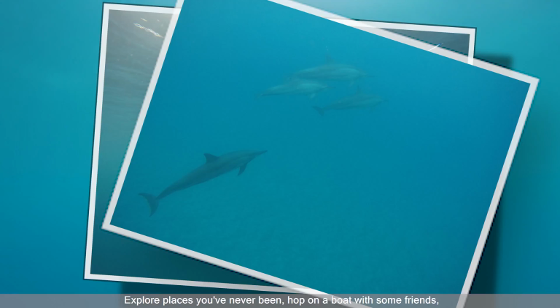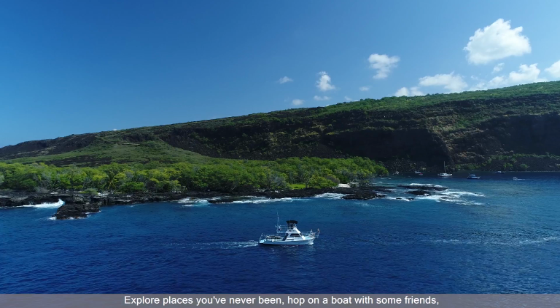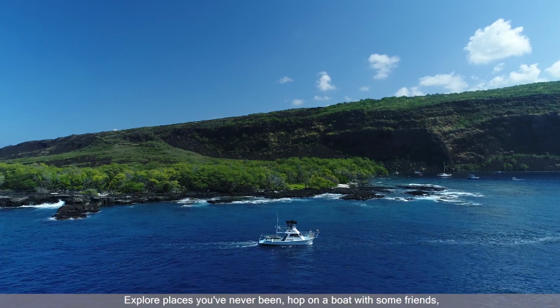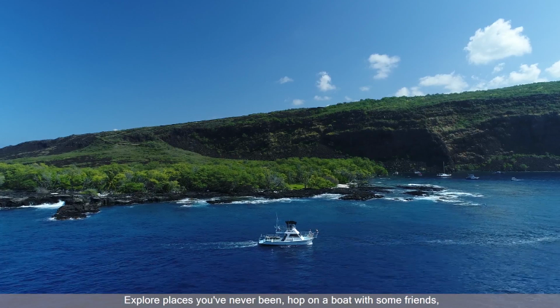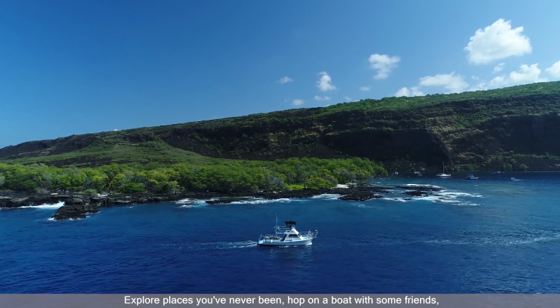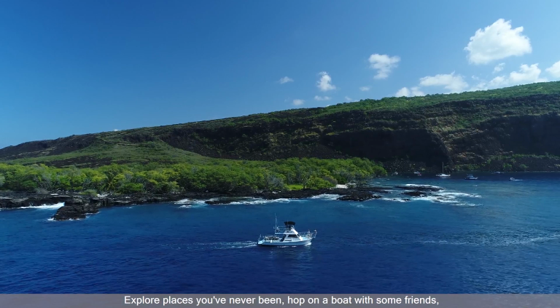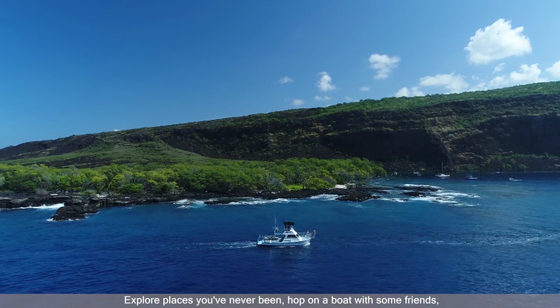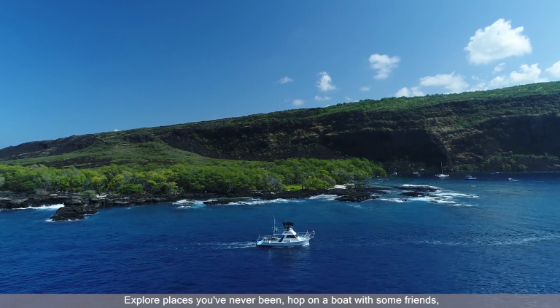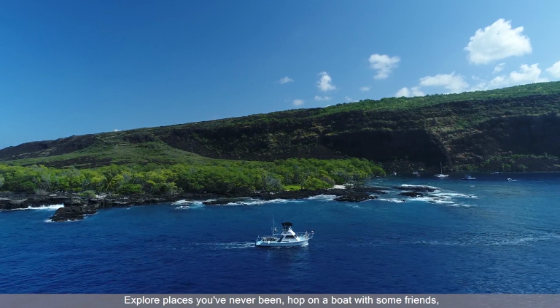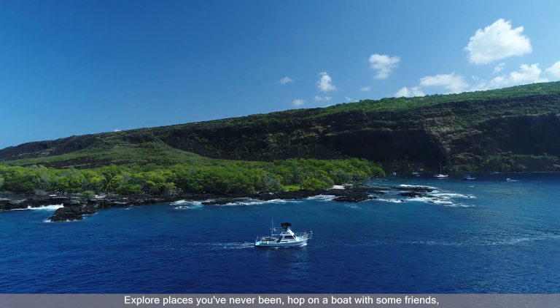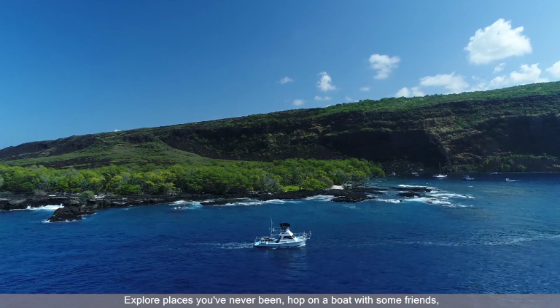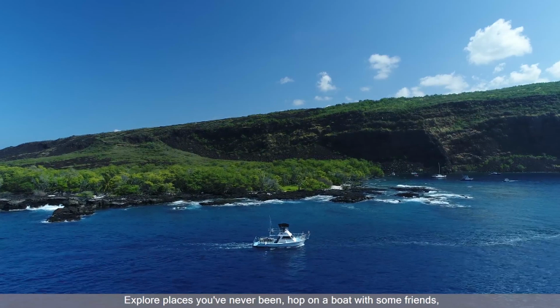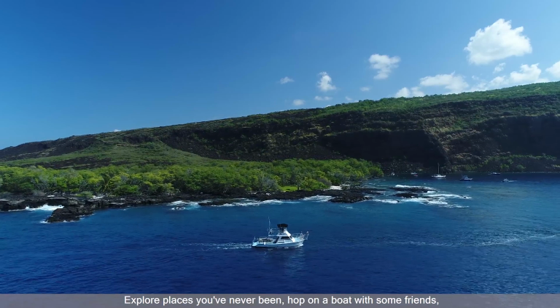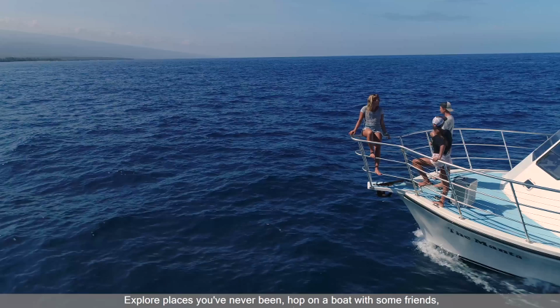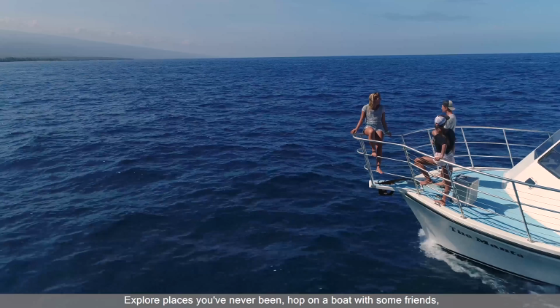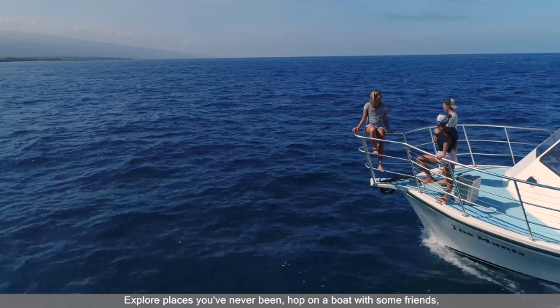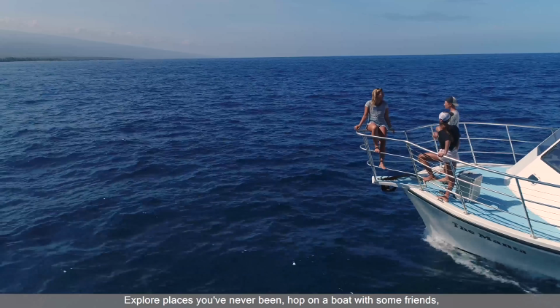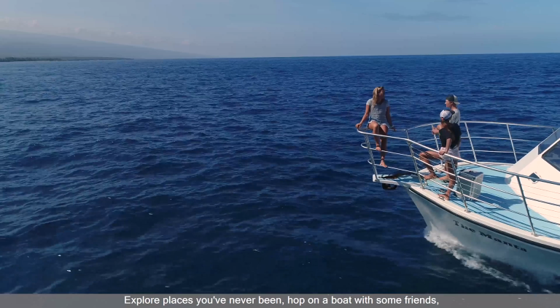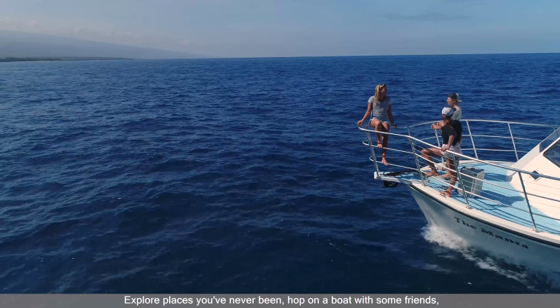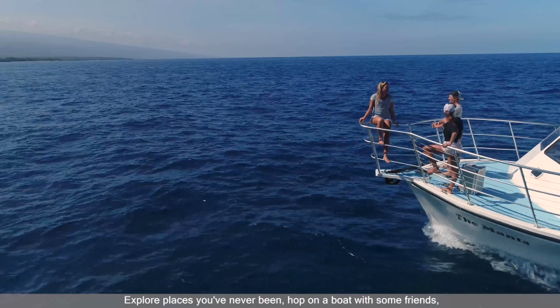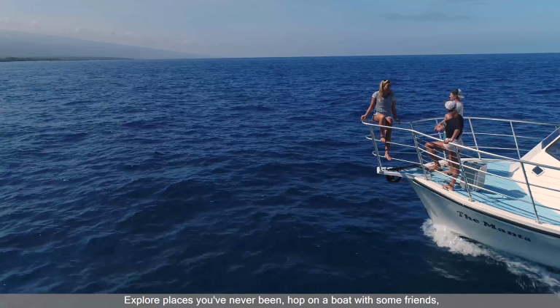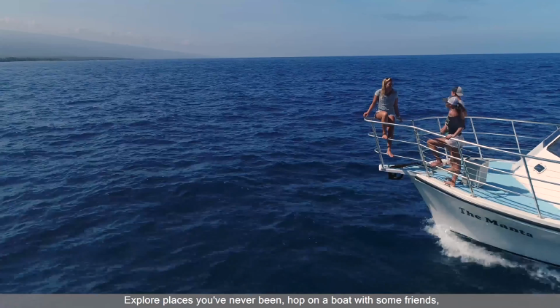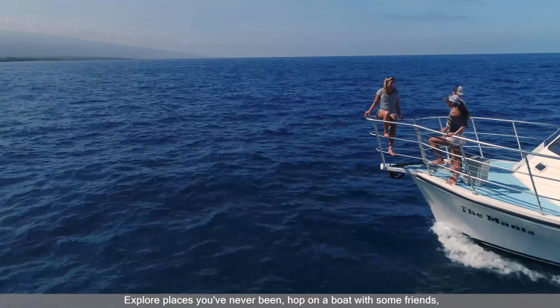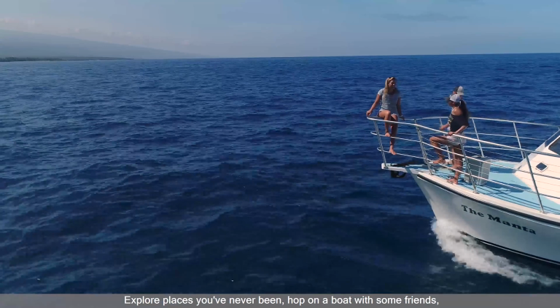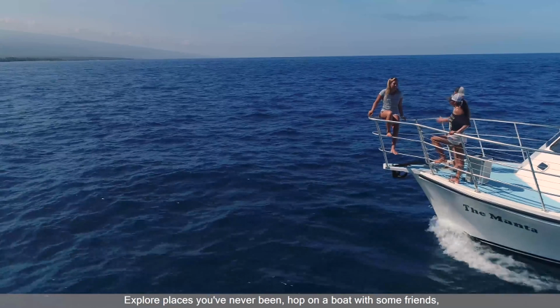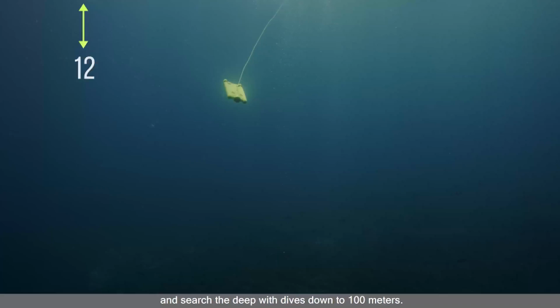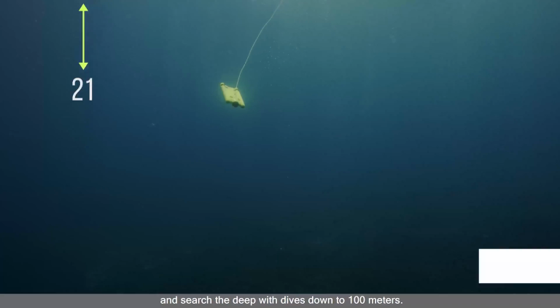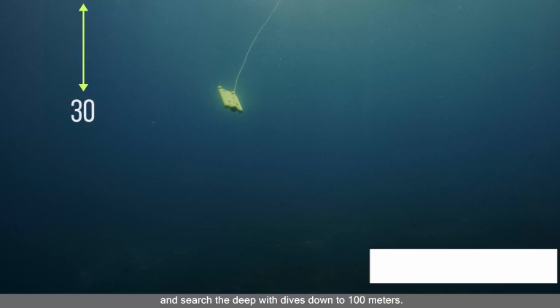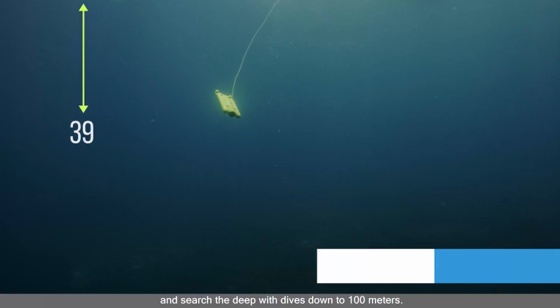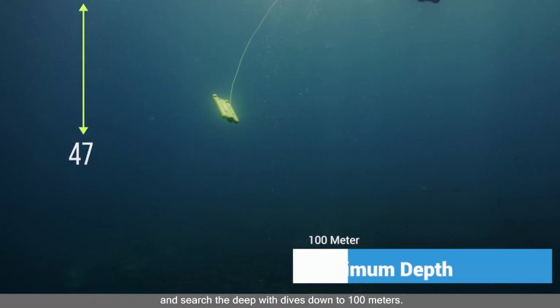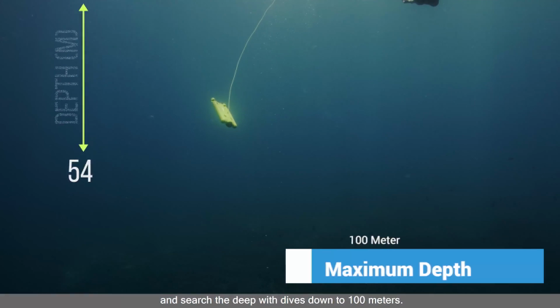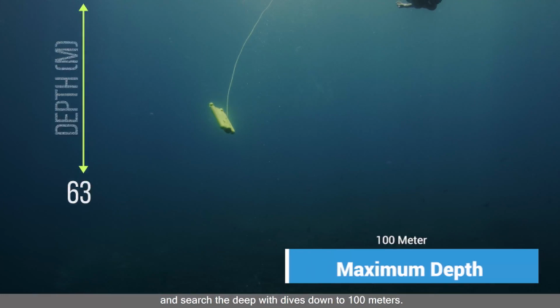Explore places you've never been, hop on a boat with some friends, and search the deep with dives down to 100 meters.